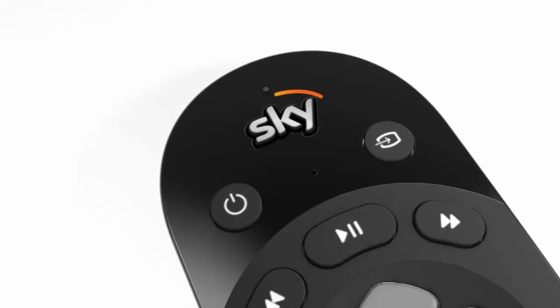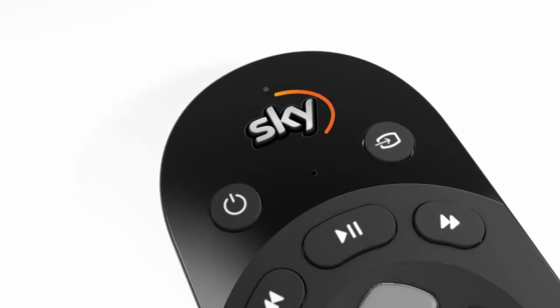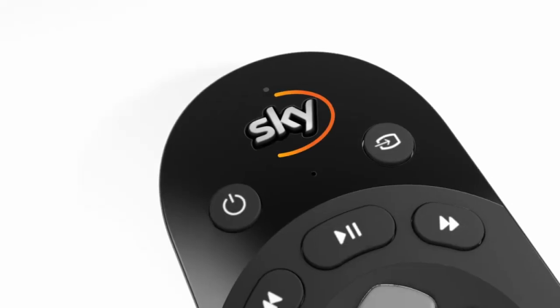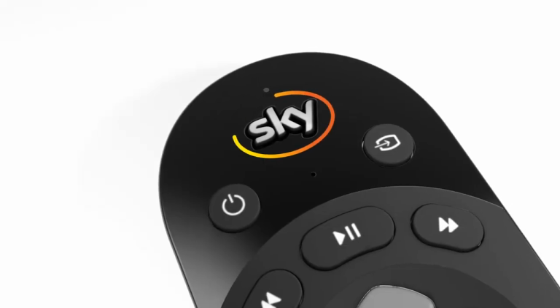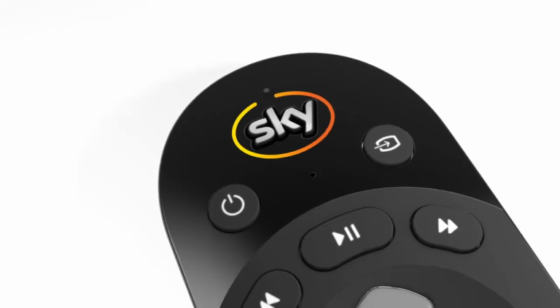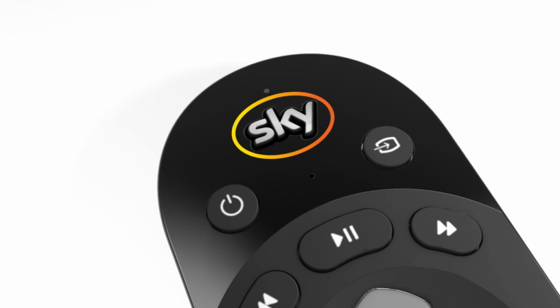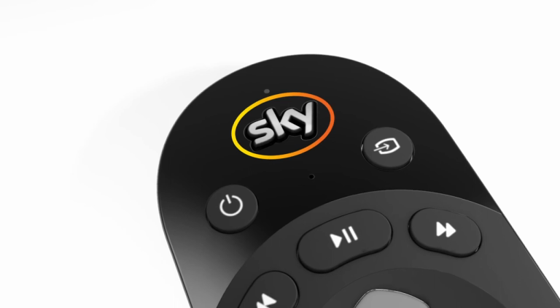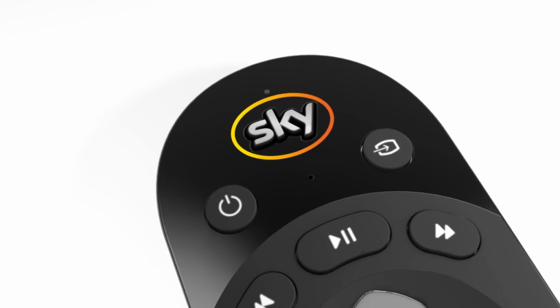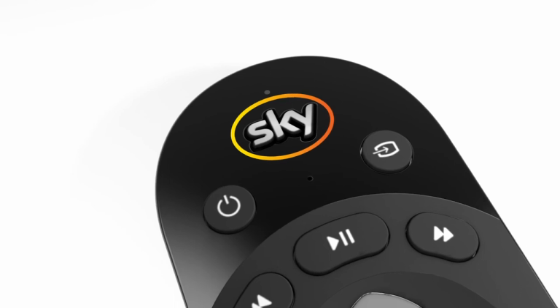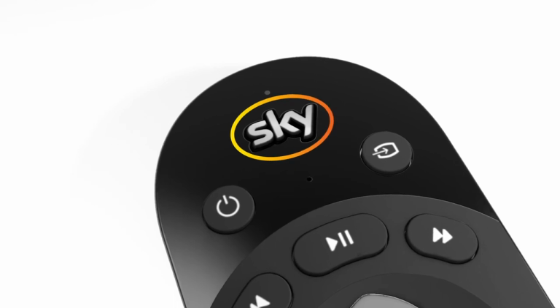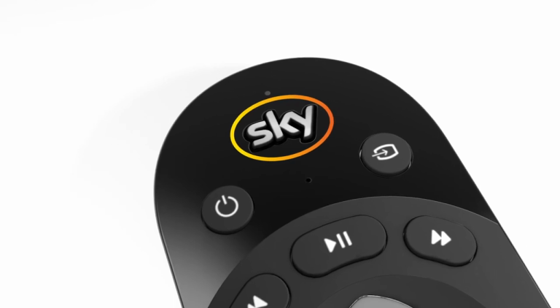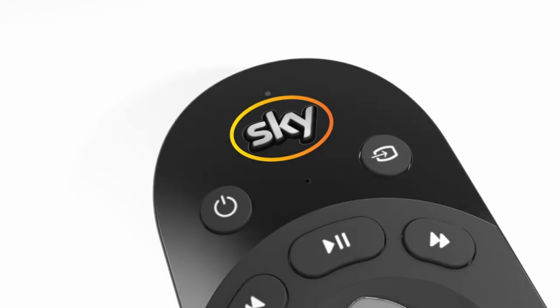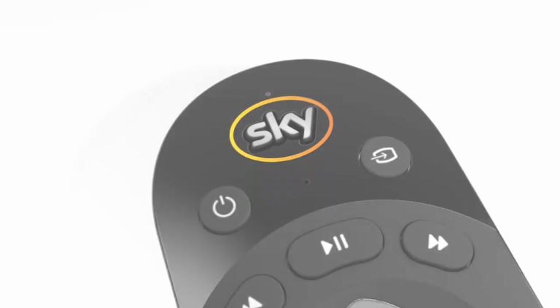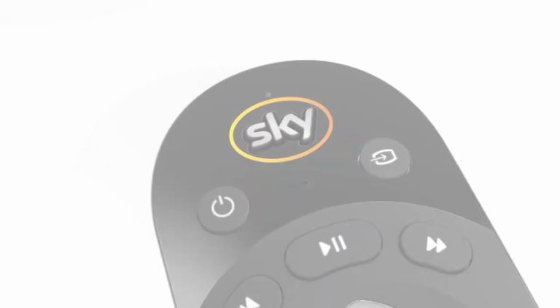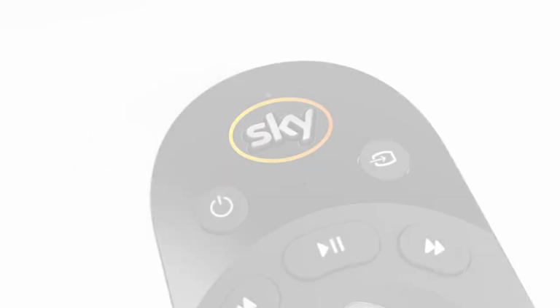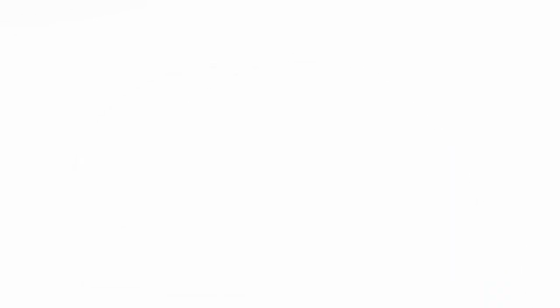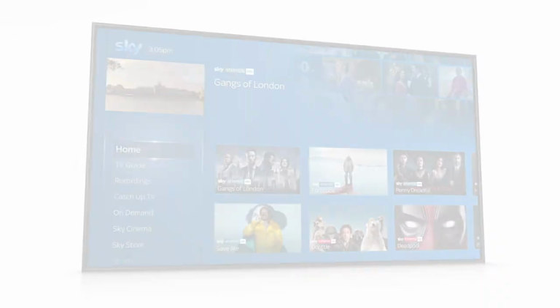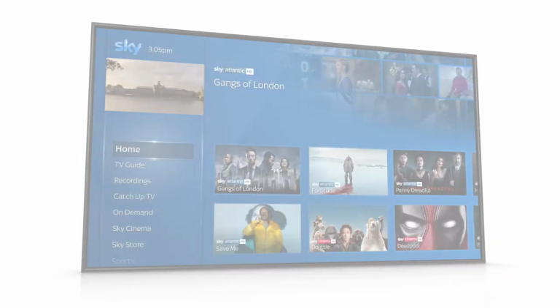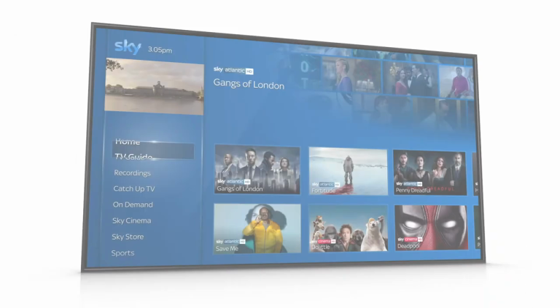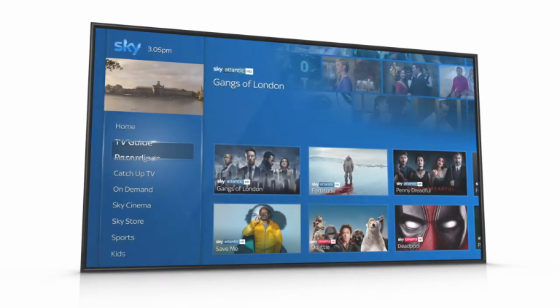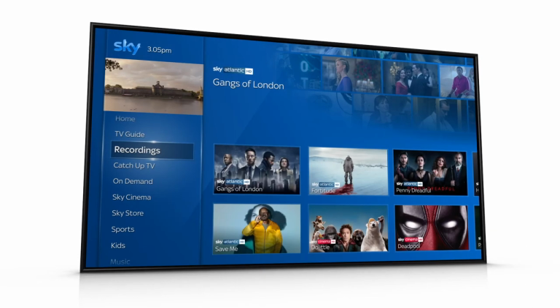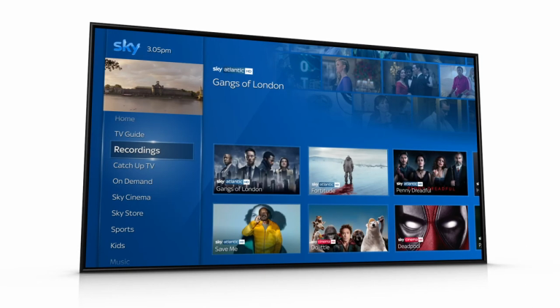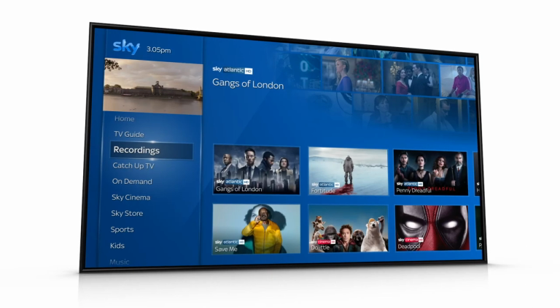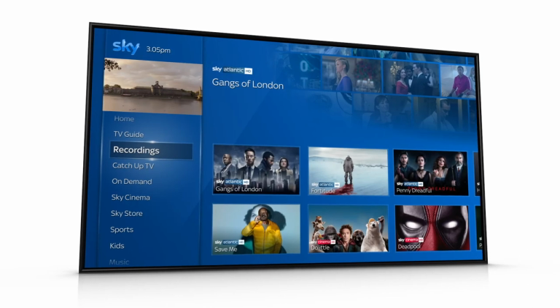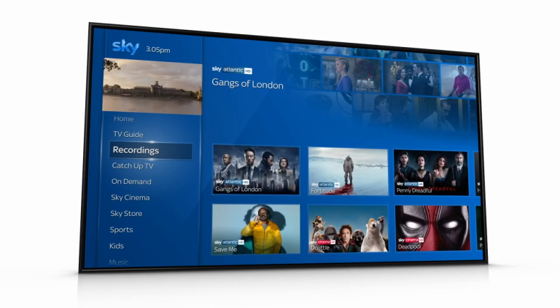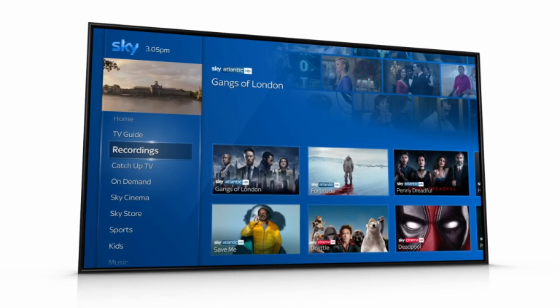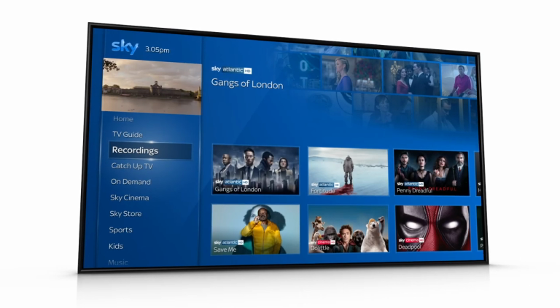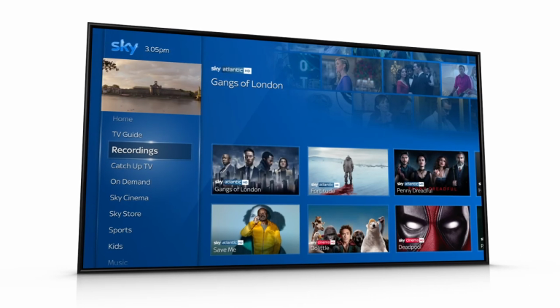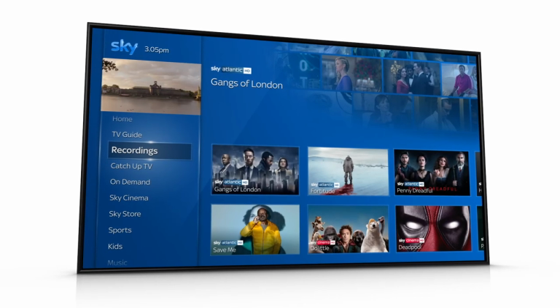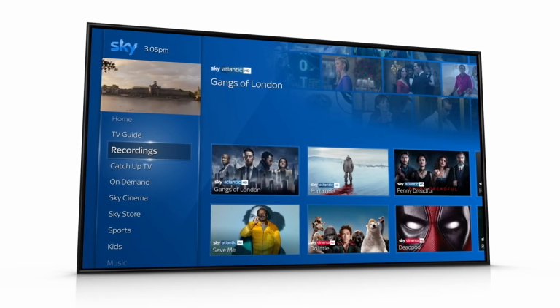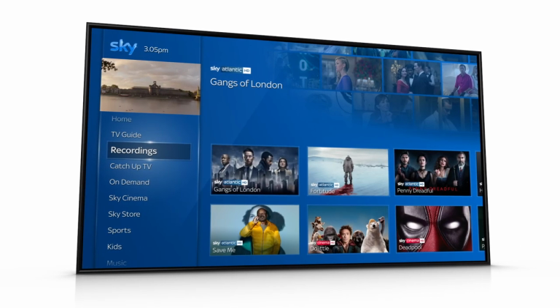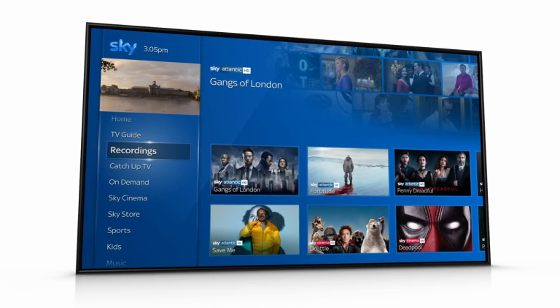Press Sky to find your recorded programs, or select Recordings from the home screen.